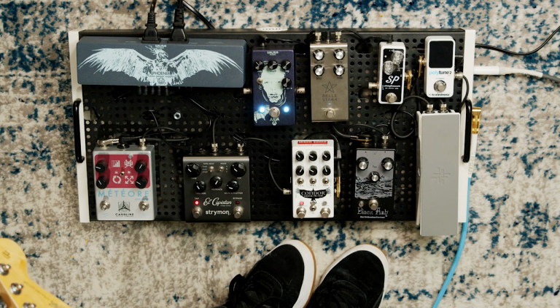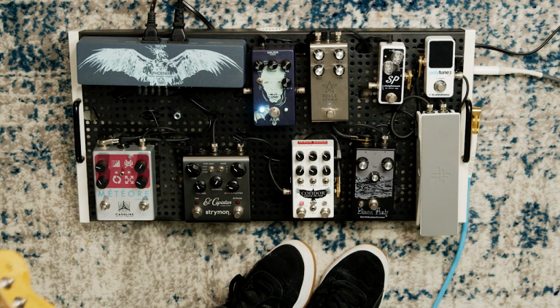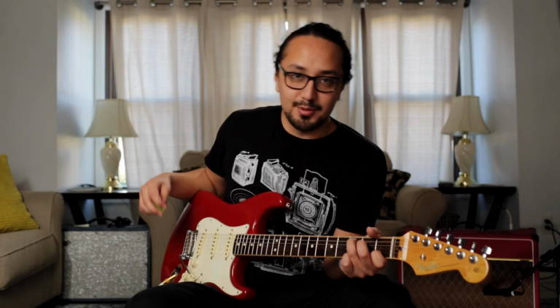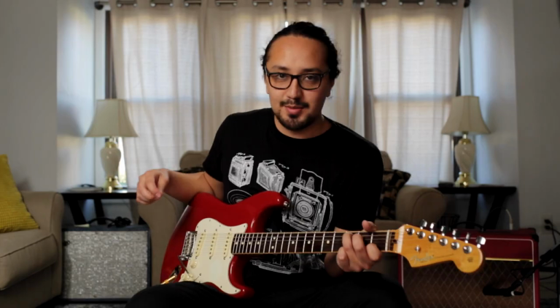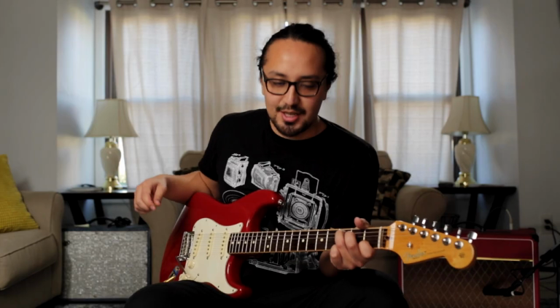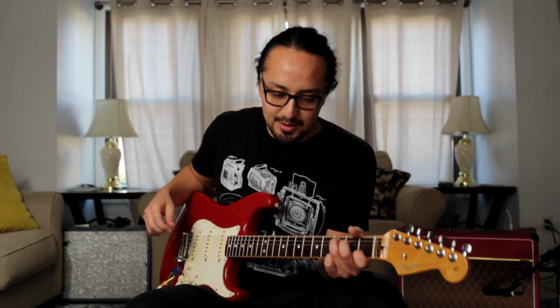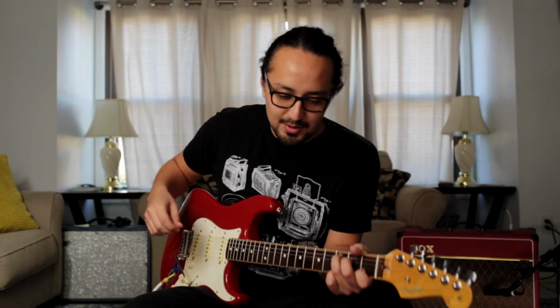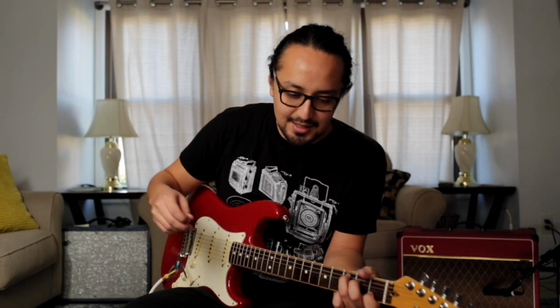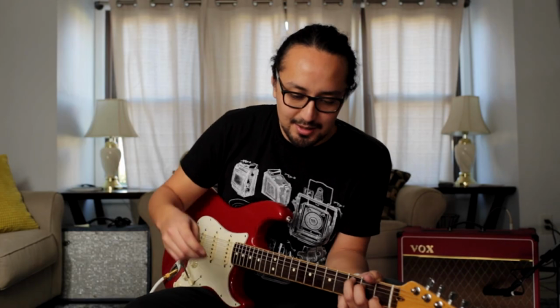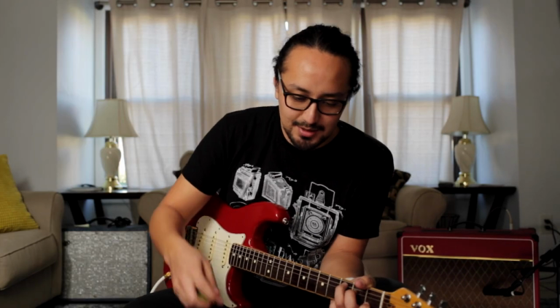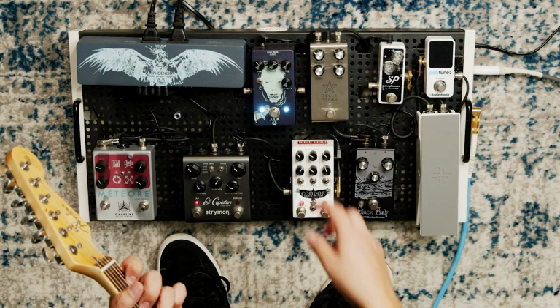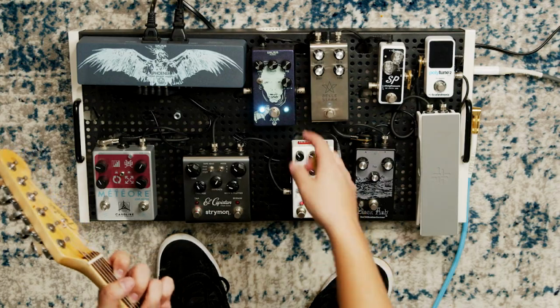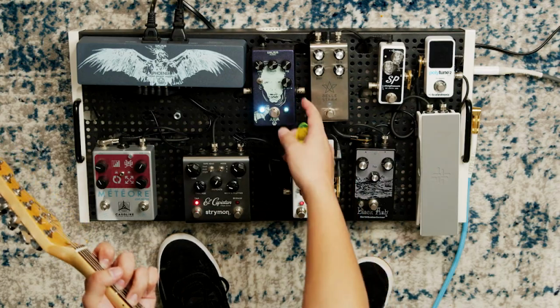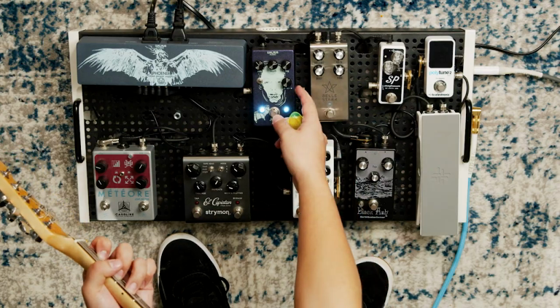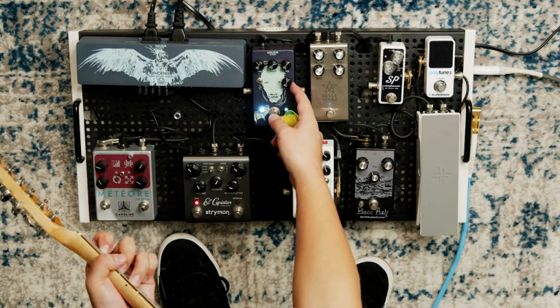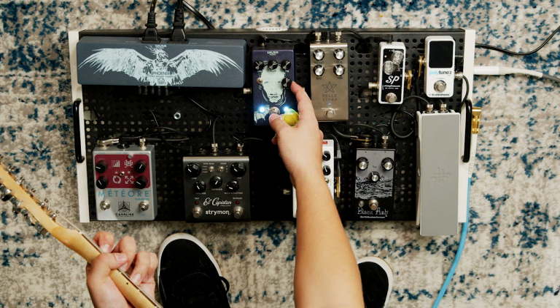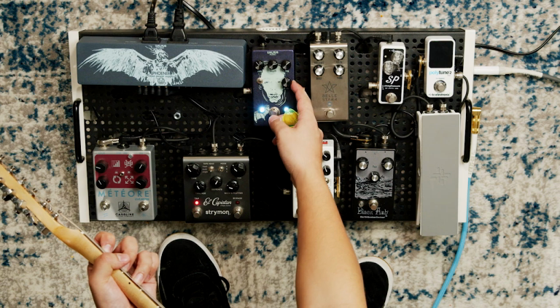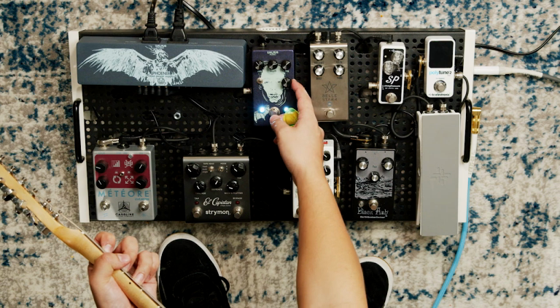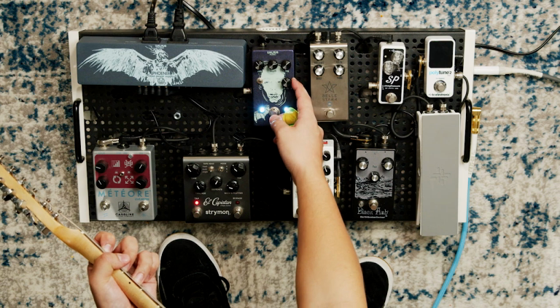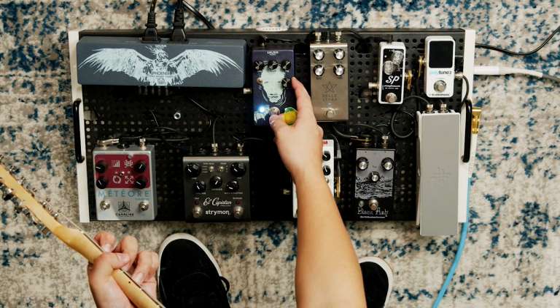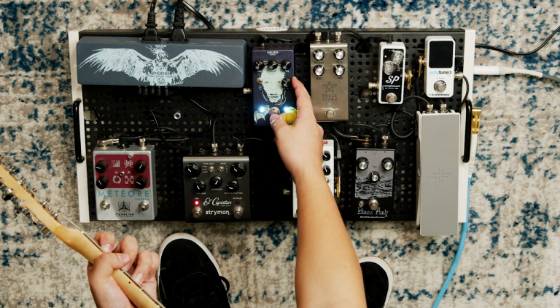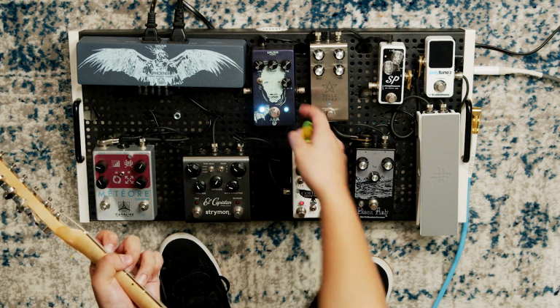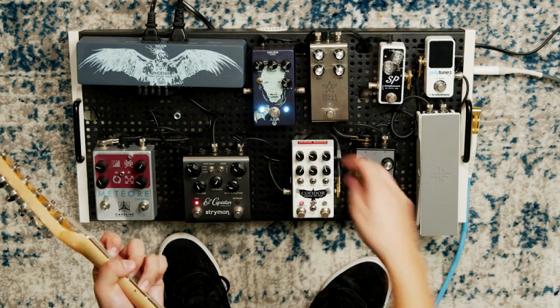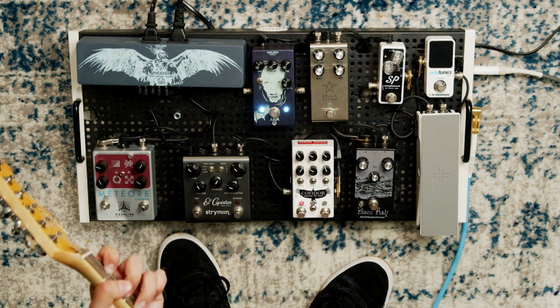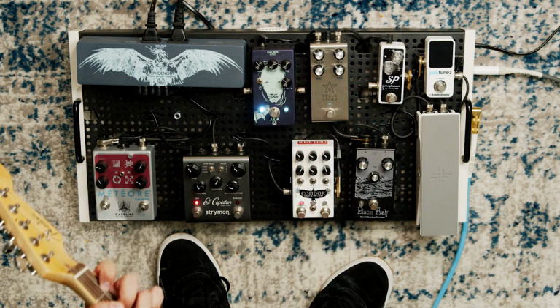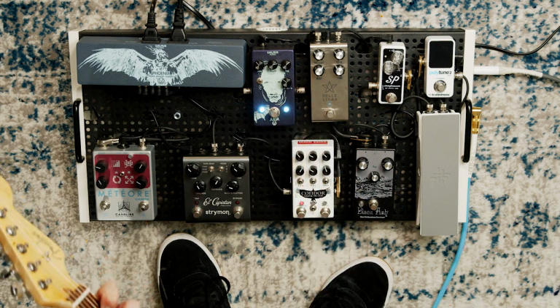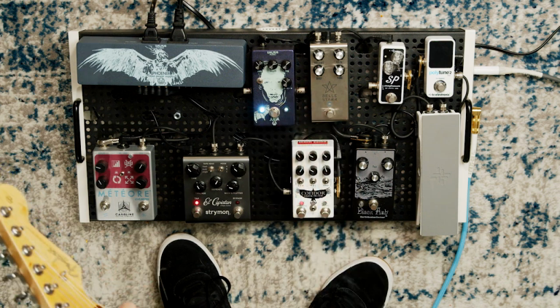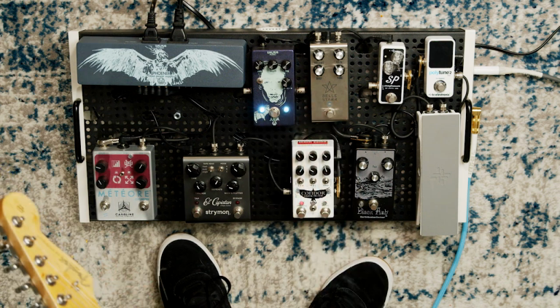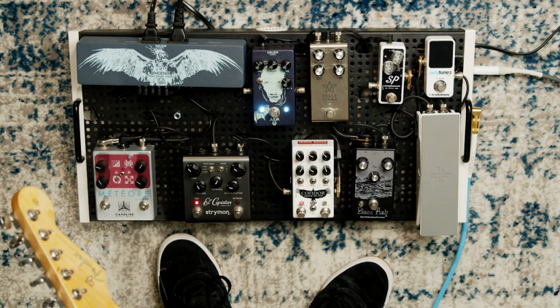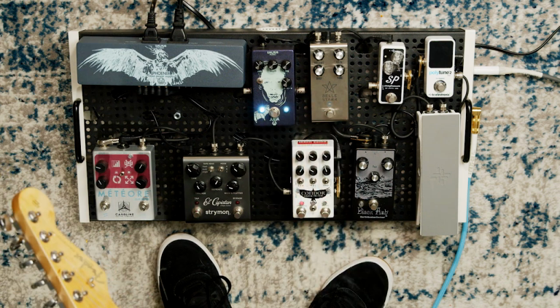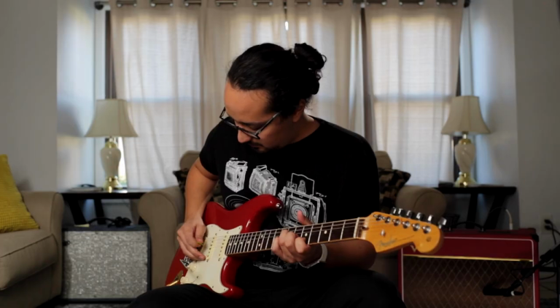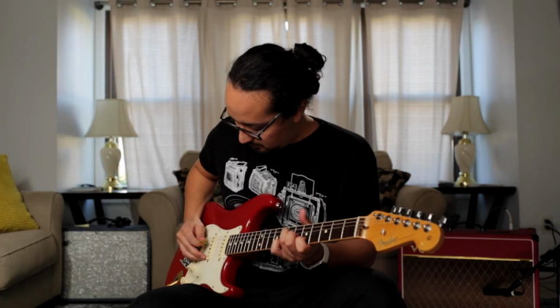Sometimes I actually run it a little bit cleaner than that, so I just knock off a little more of a direct sound.